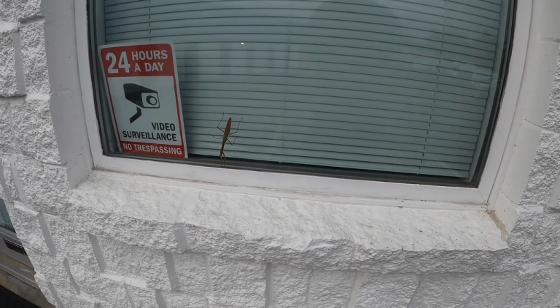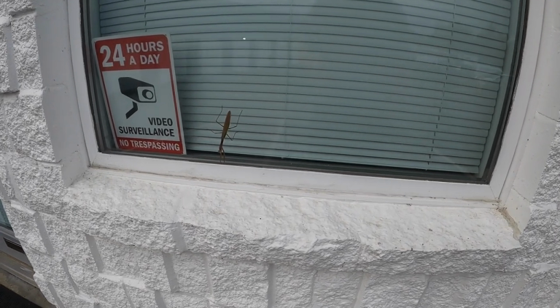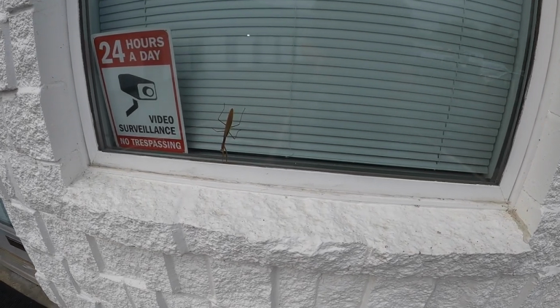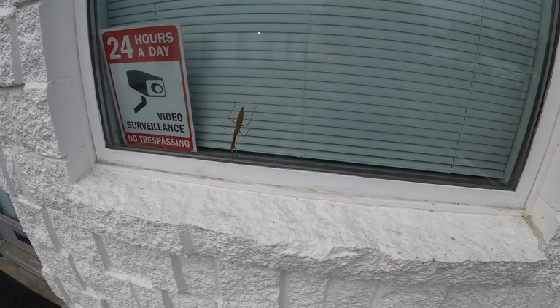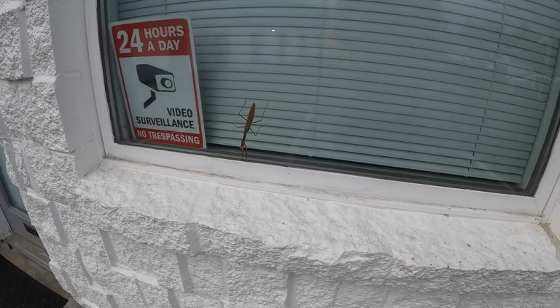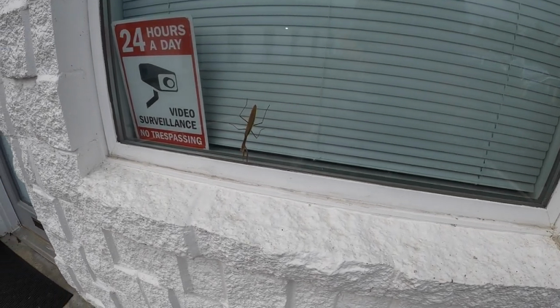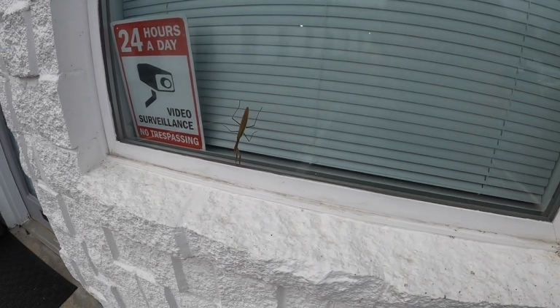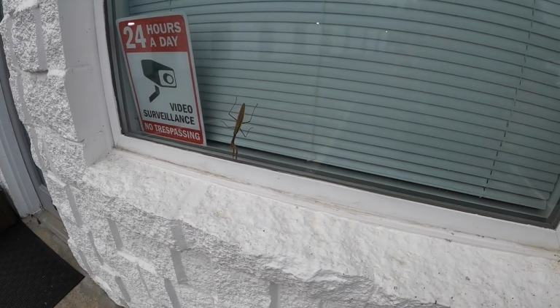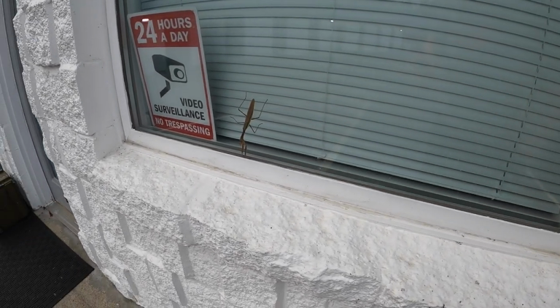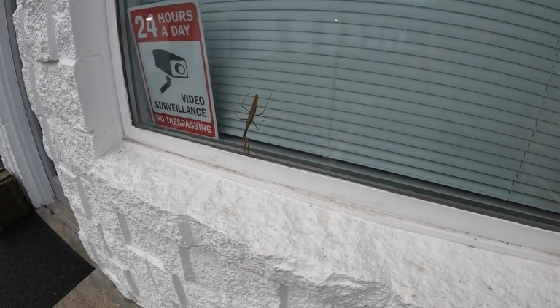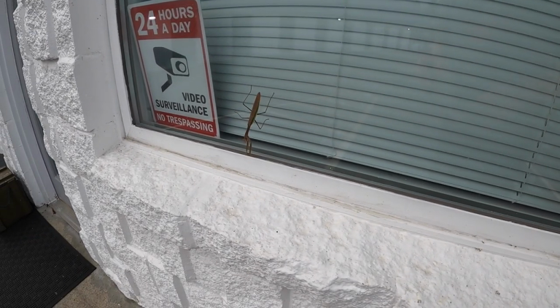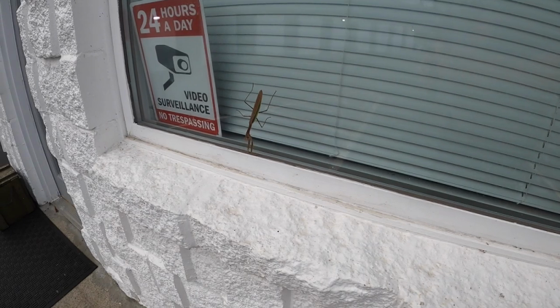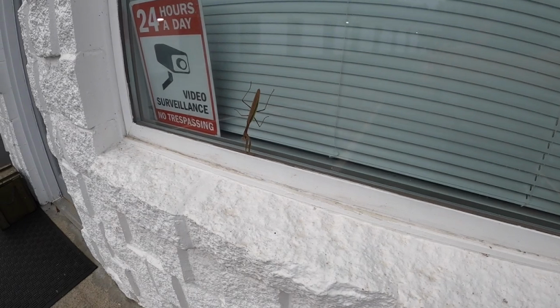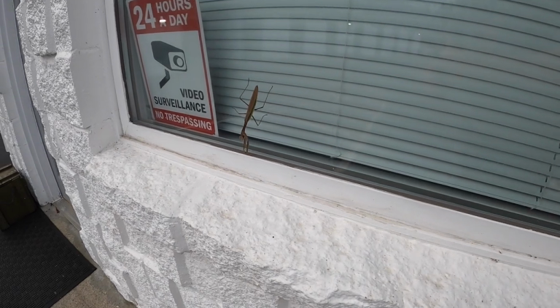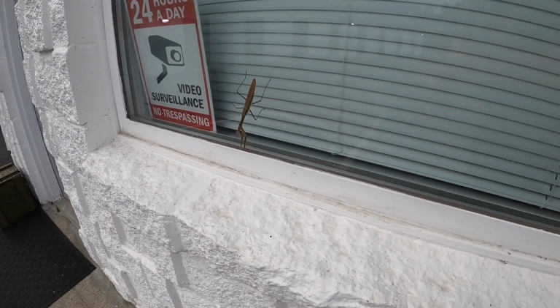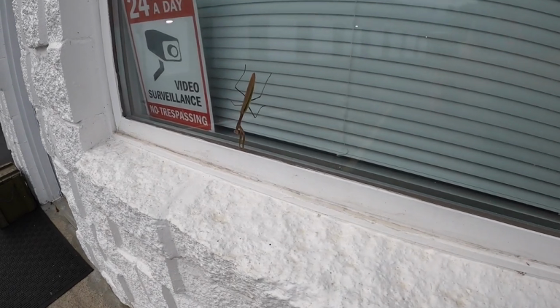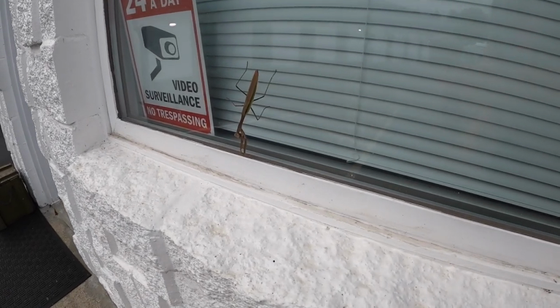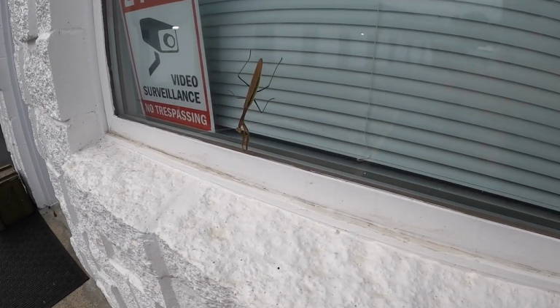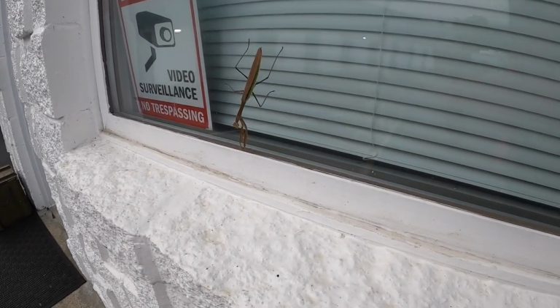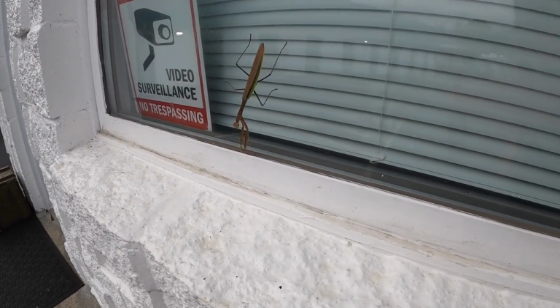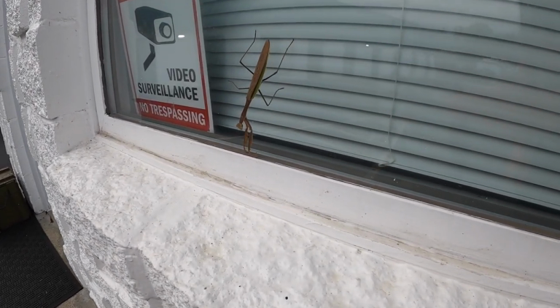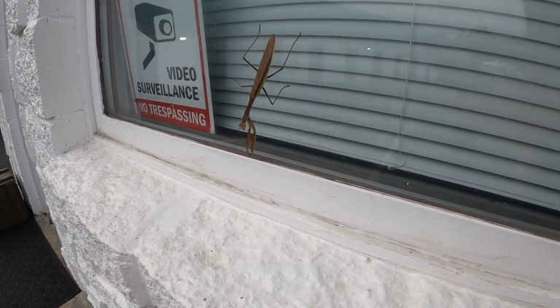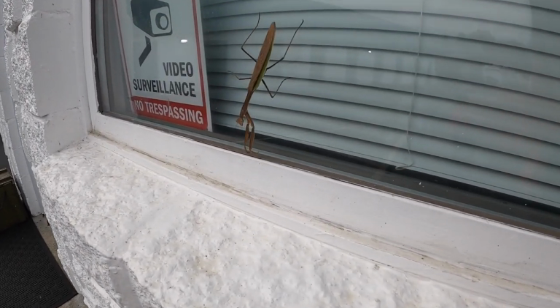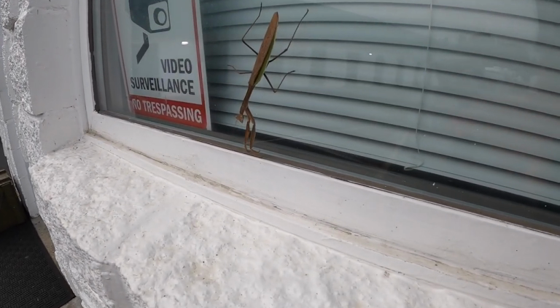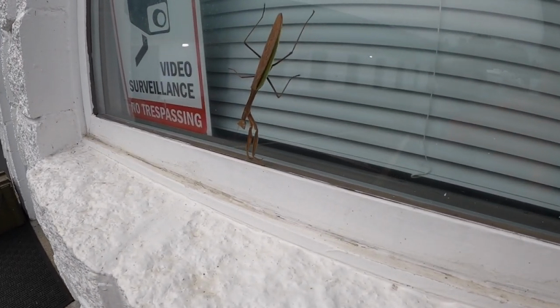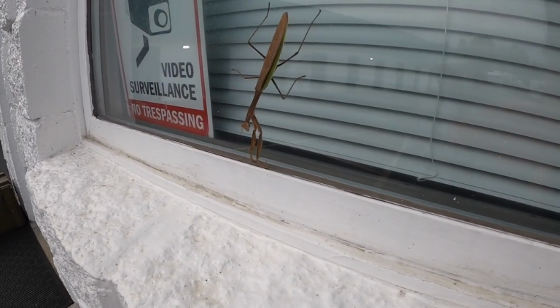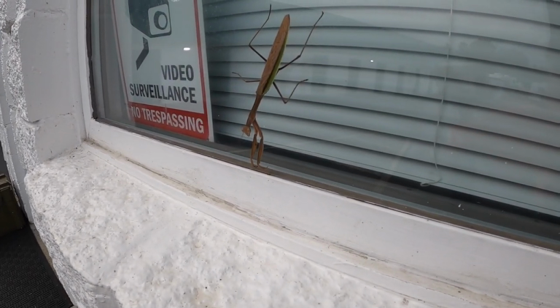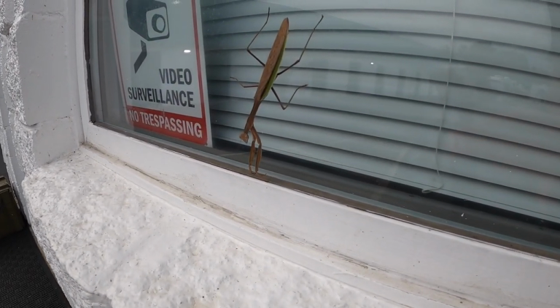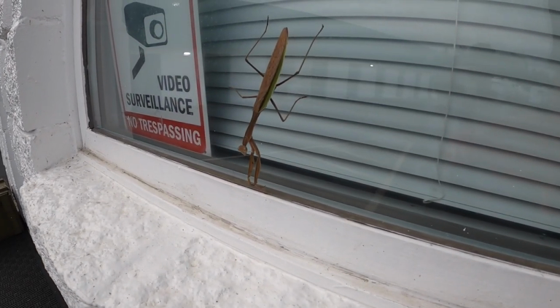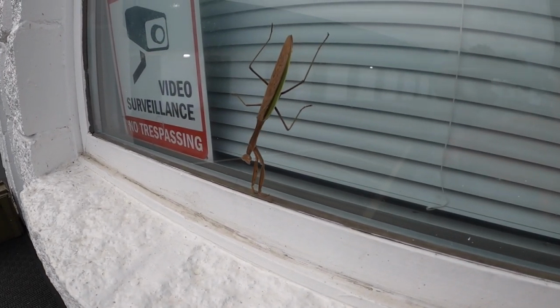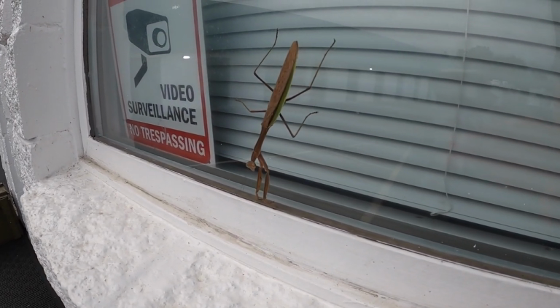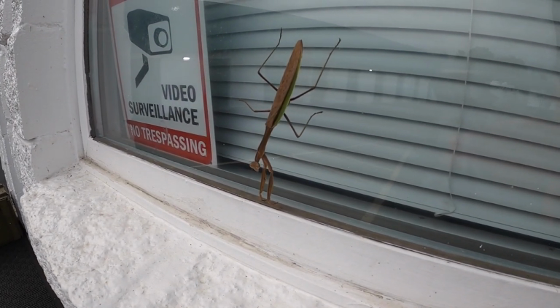Check this guy out. That is a big praying mantis. Holy cow.